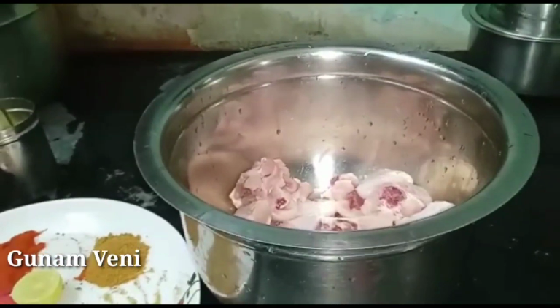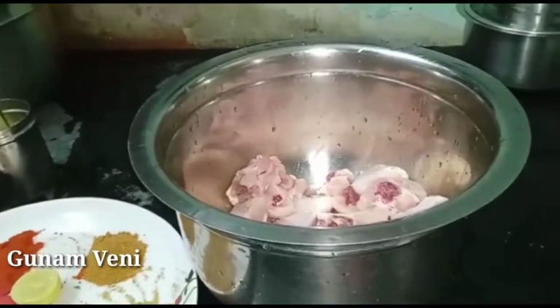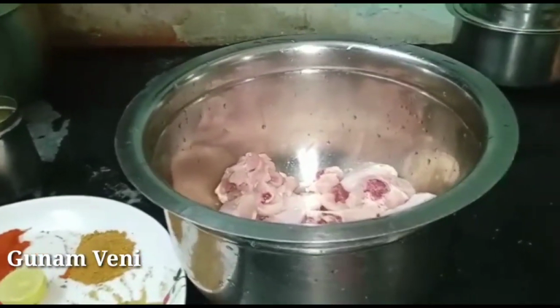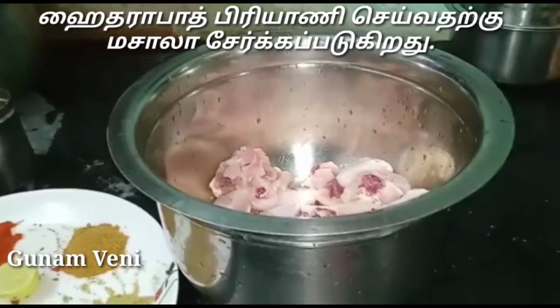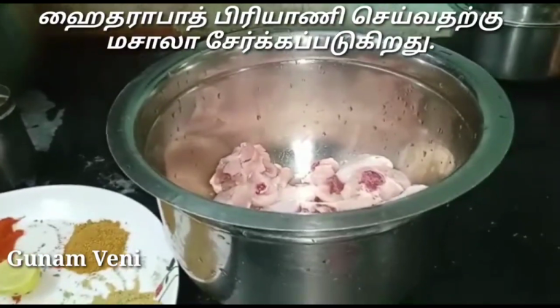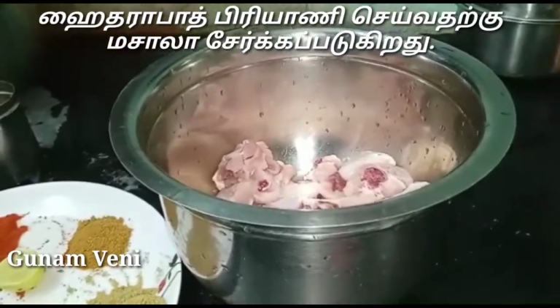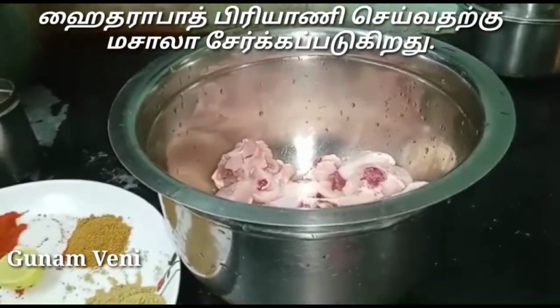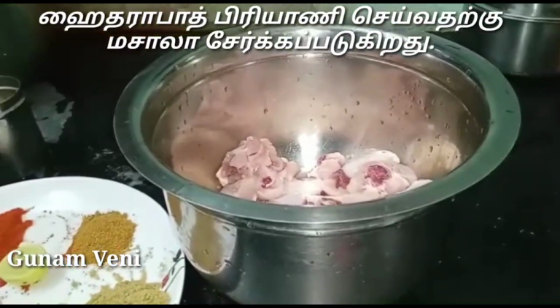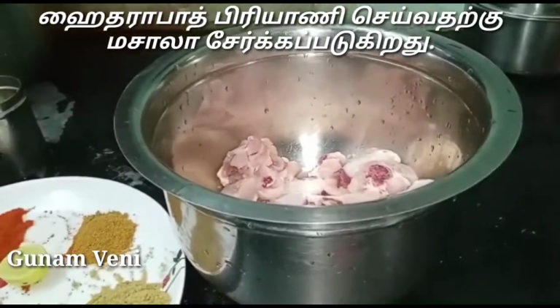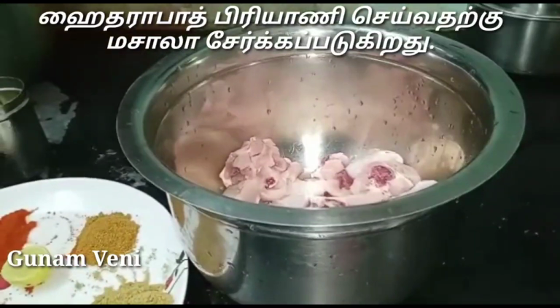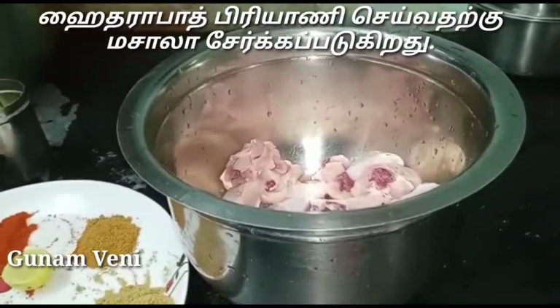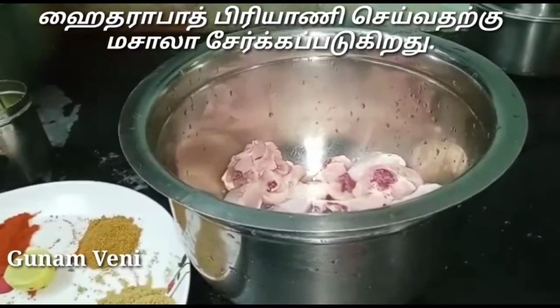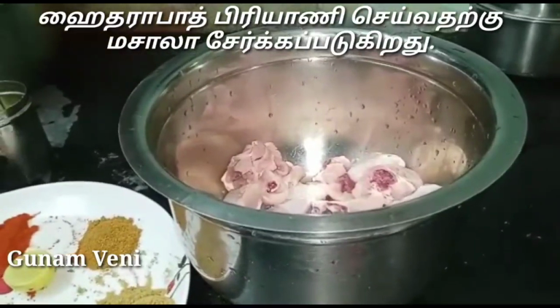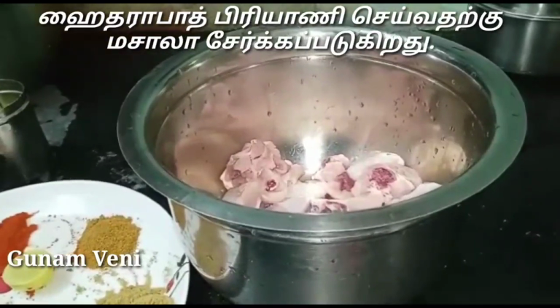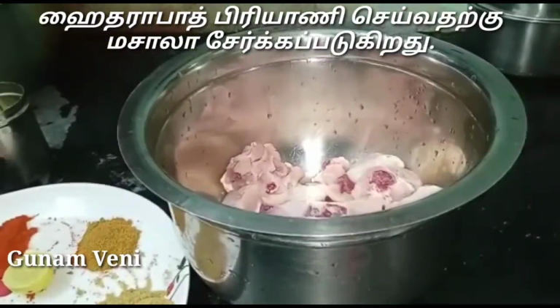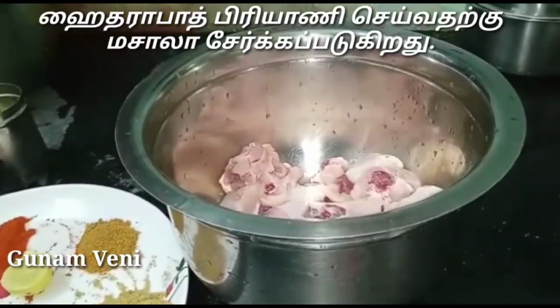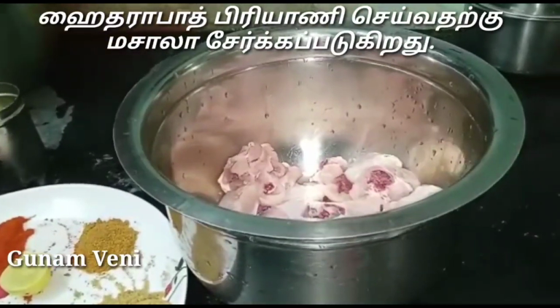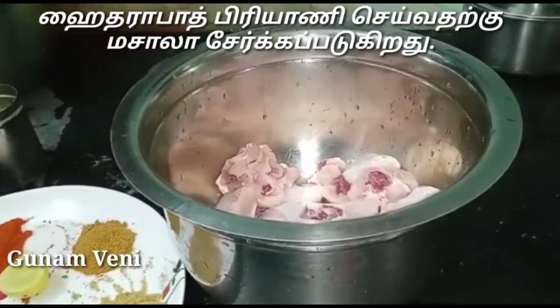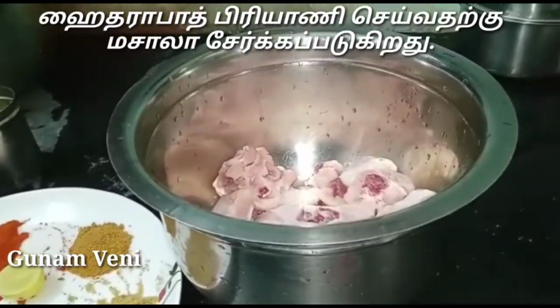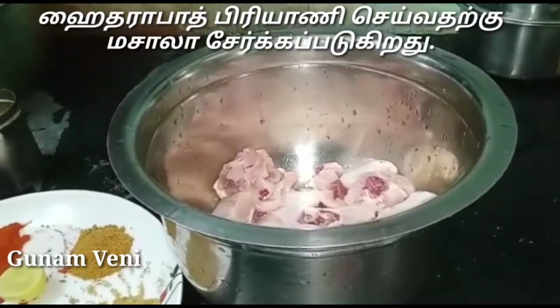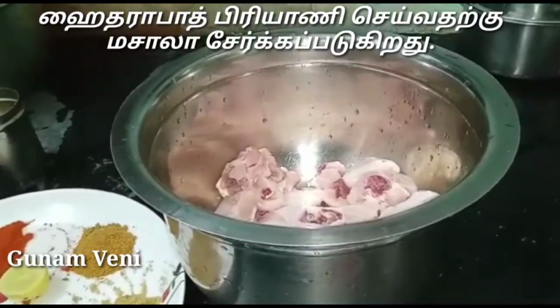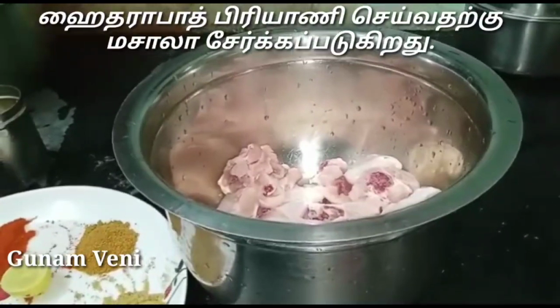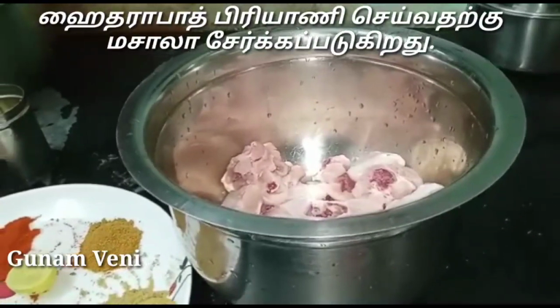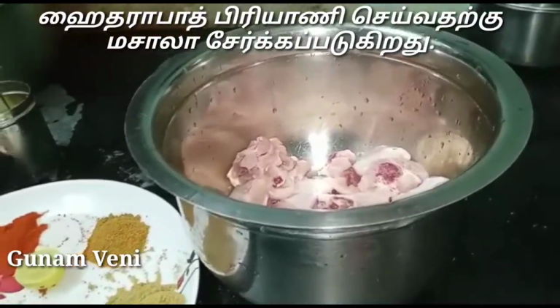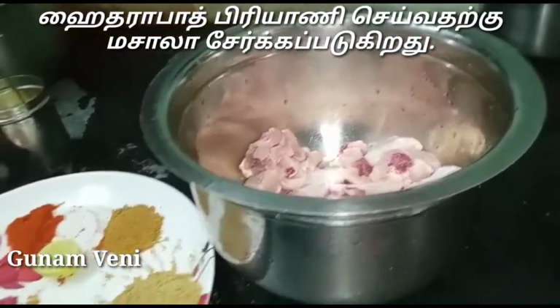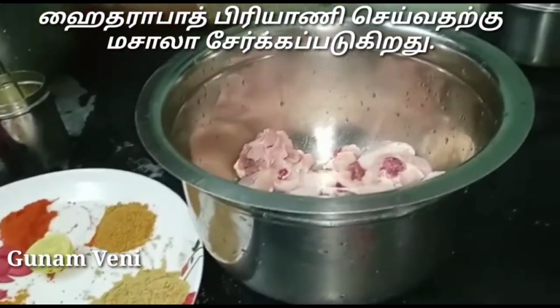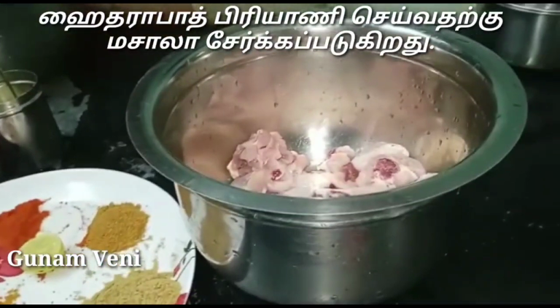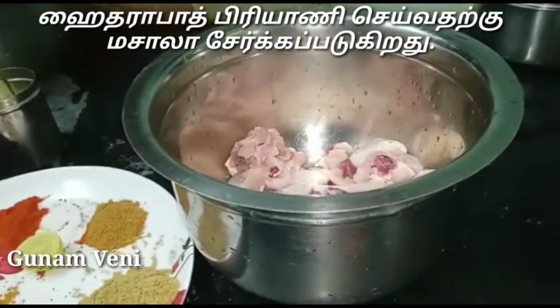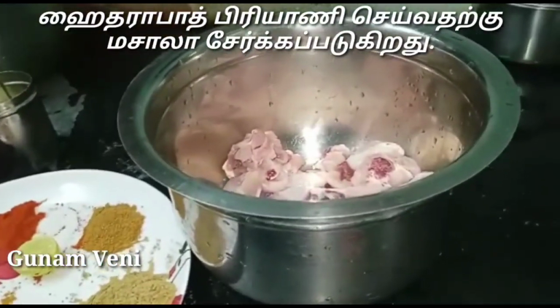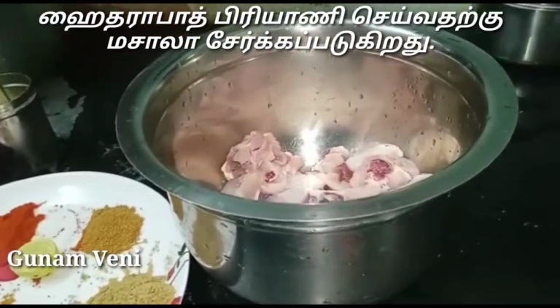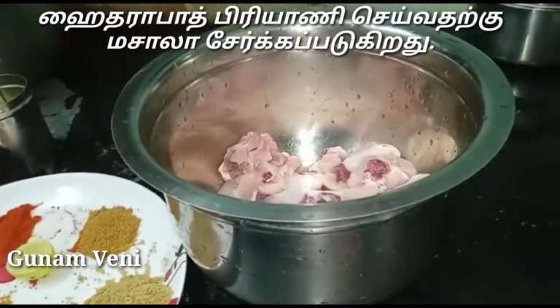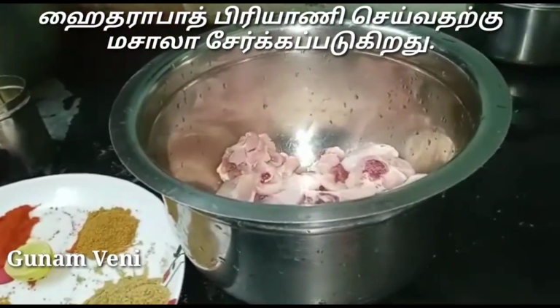Hi friends, we are going to see the Hyderabad Biryani and chicken 65. Let's see what the masala is going to be done.